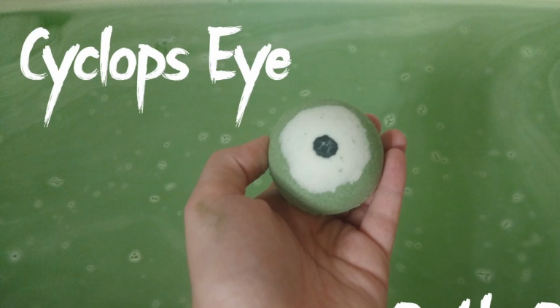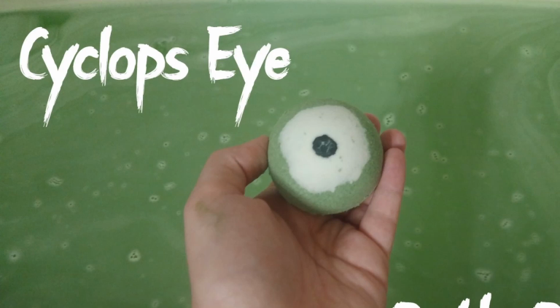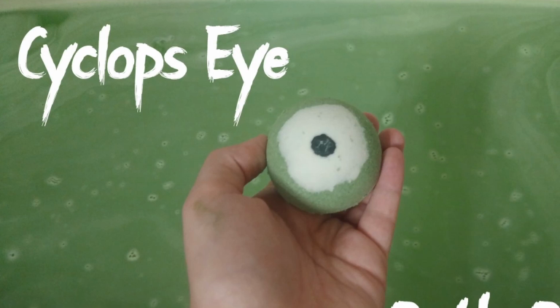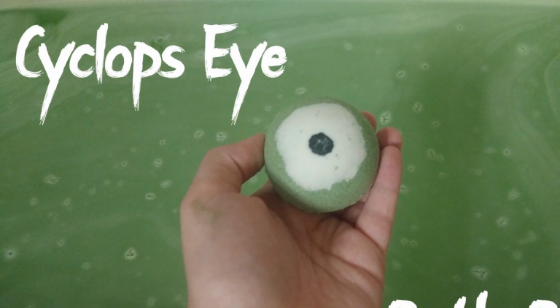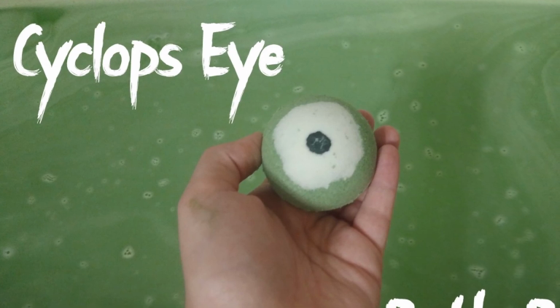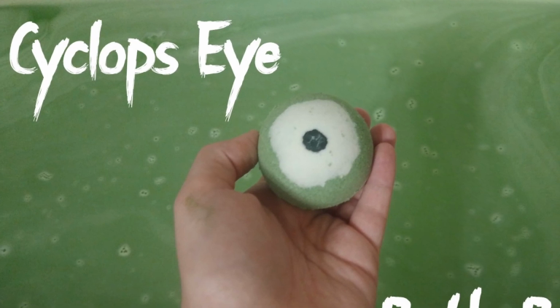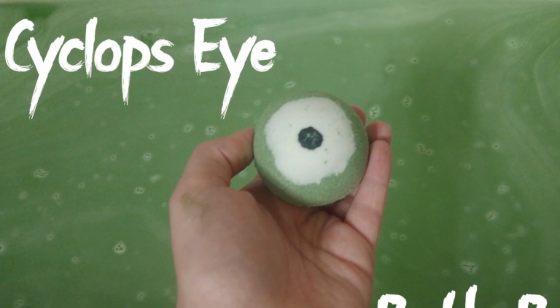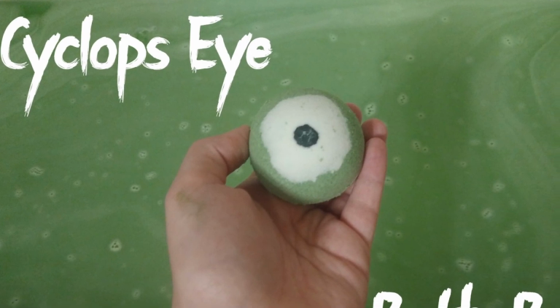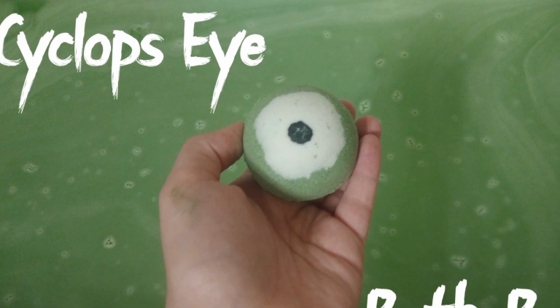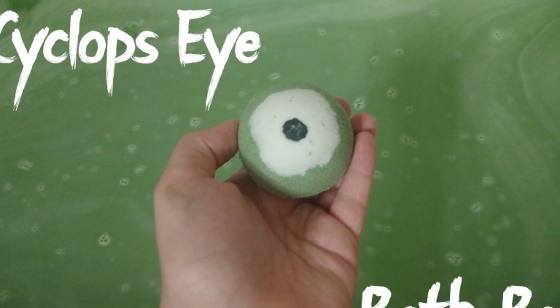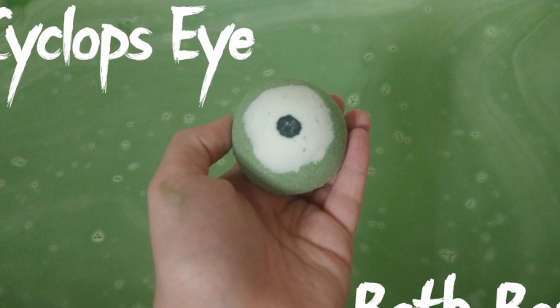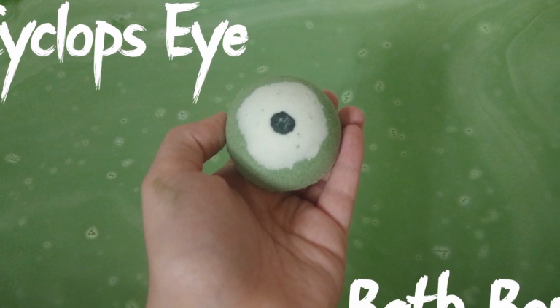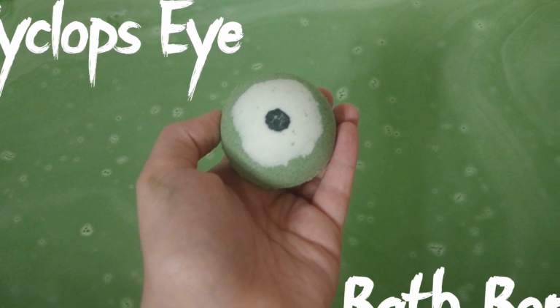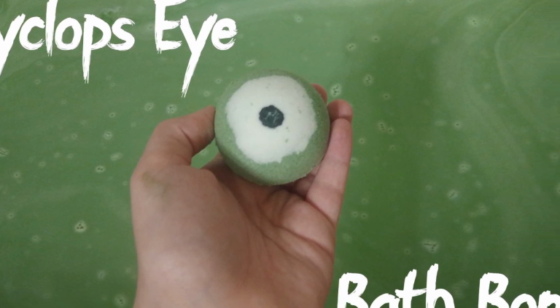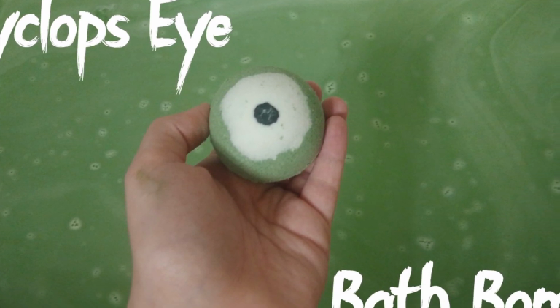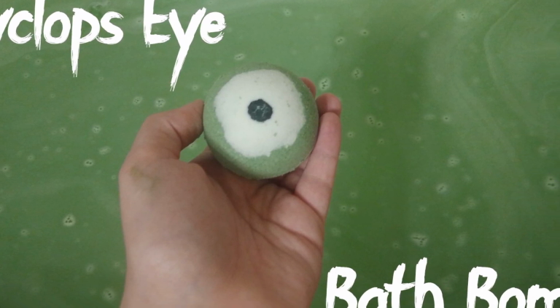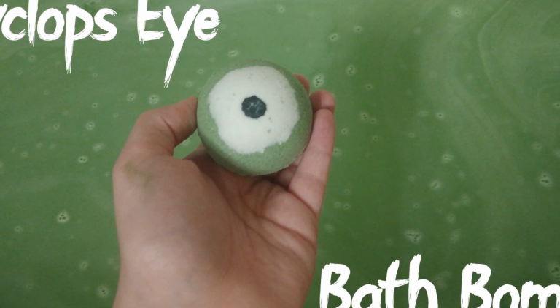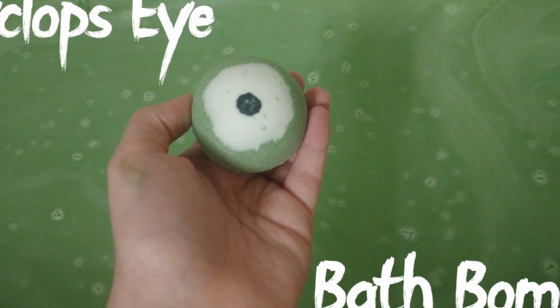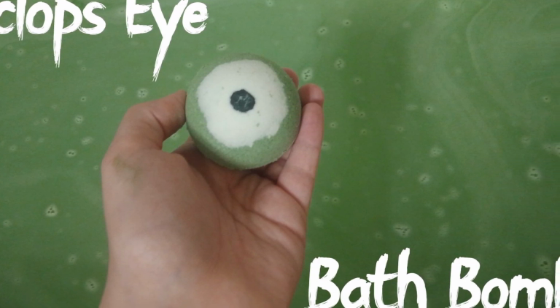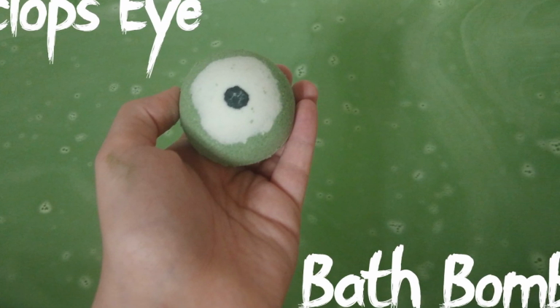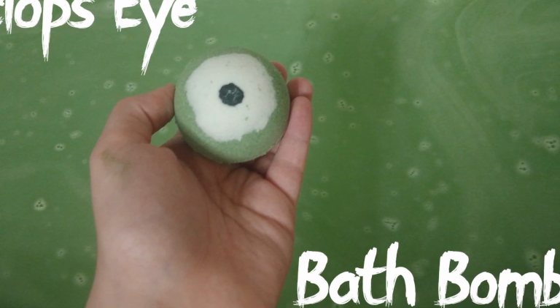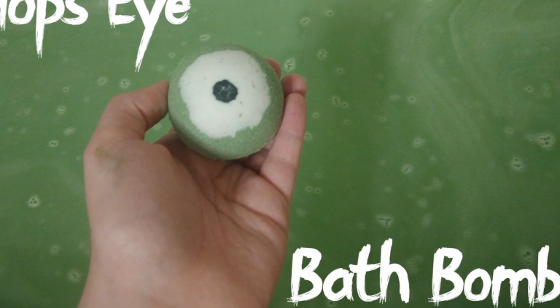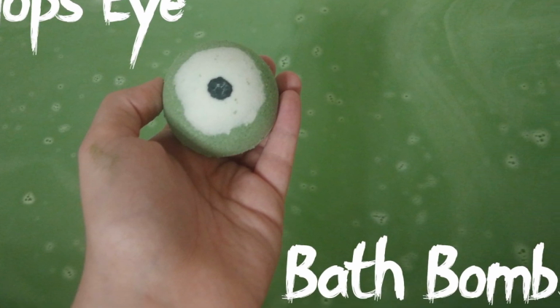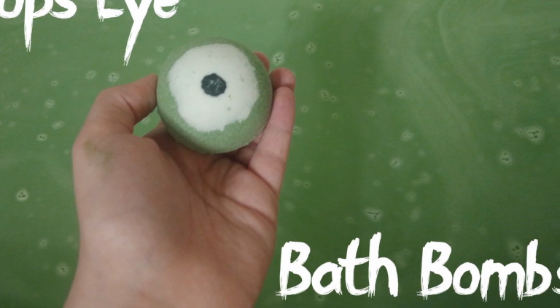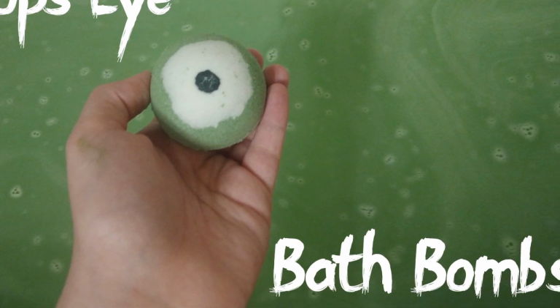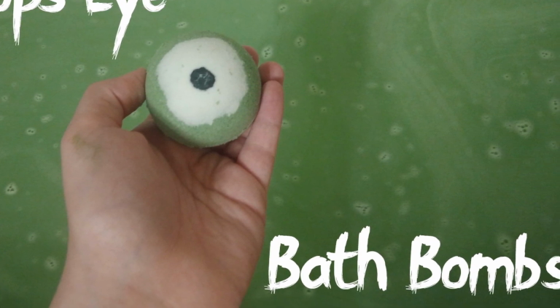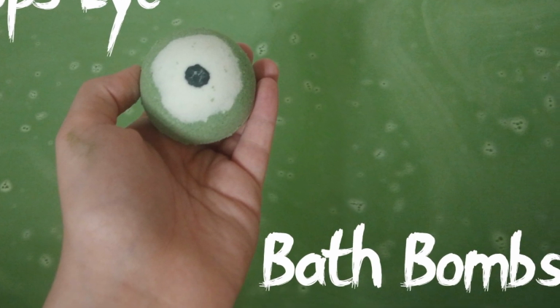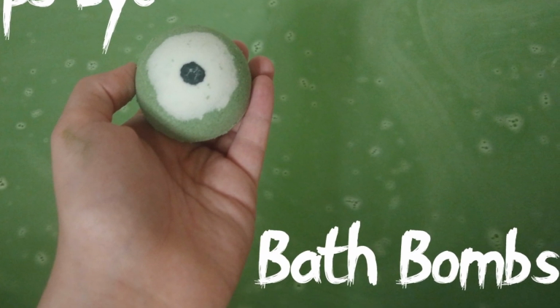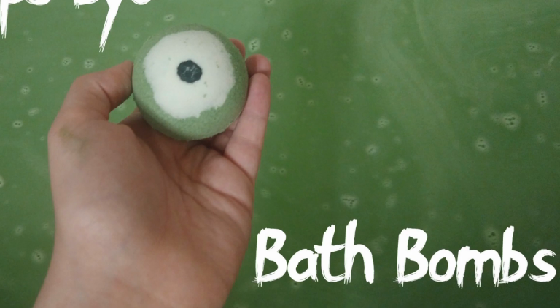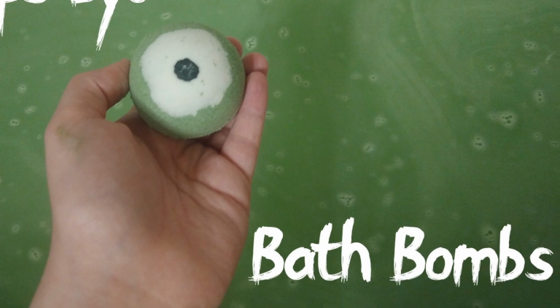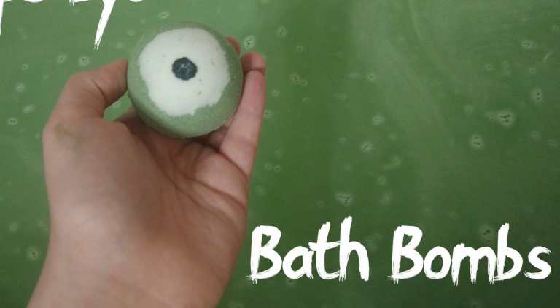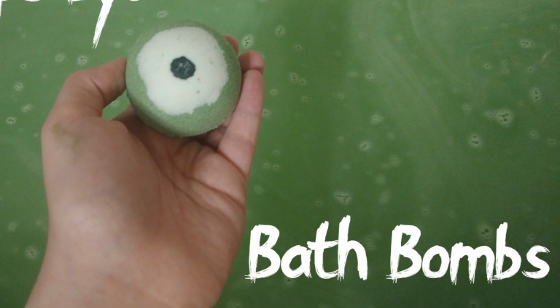Hi, welcome back to Chemistry Connection. Today we're going to be making Cyclops Eye bath bombs.